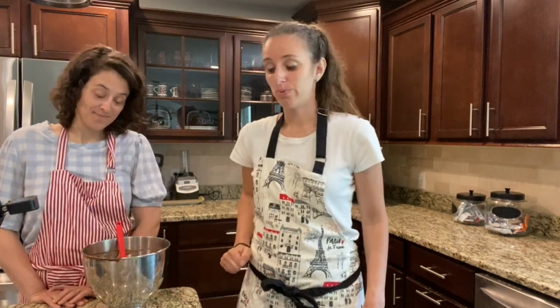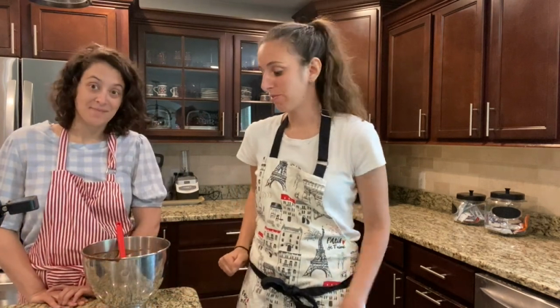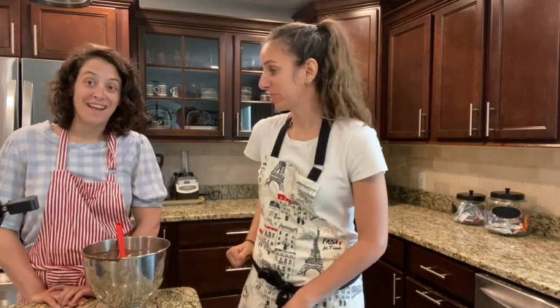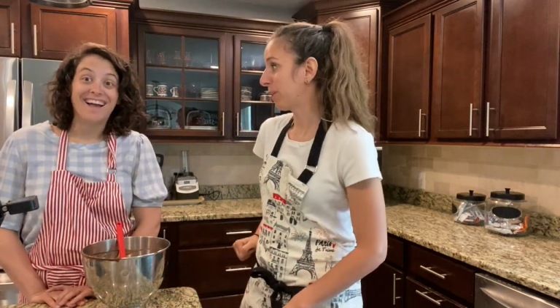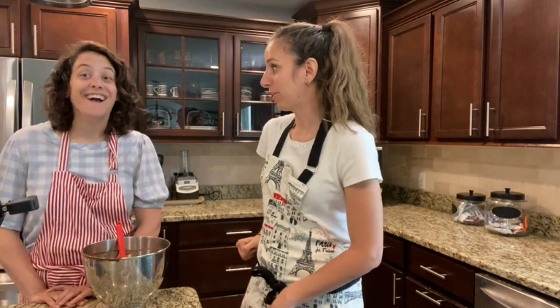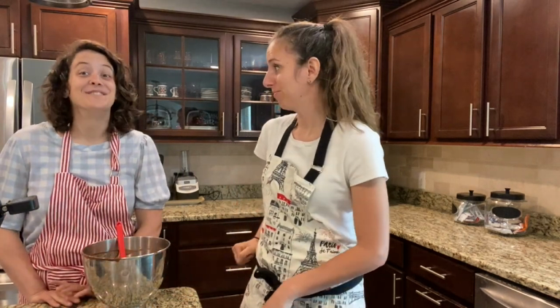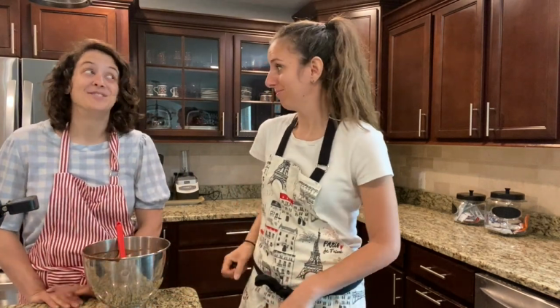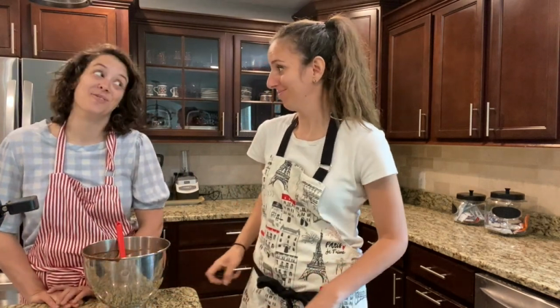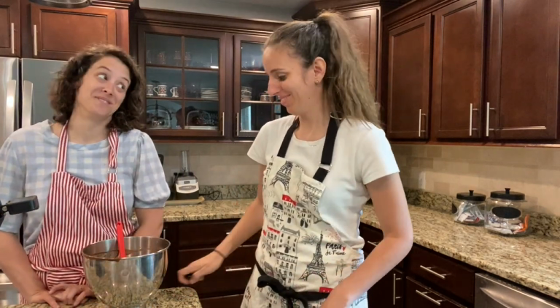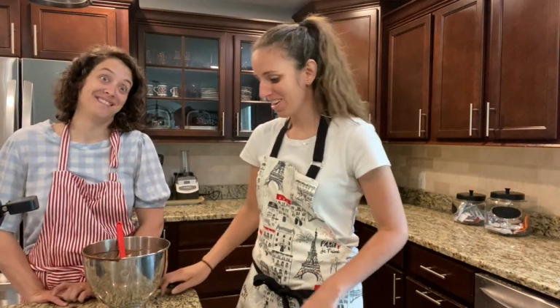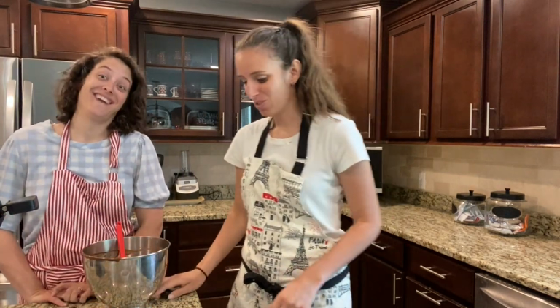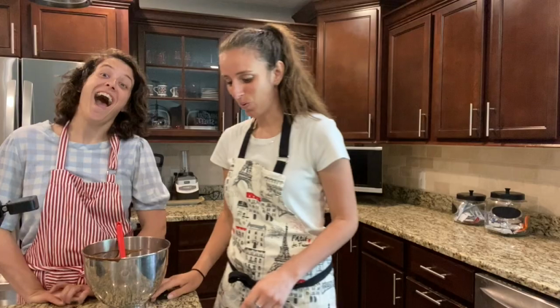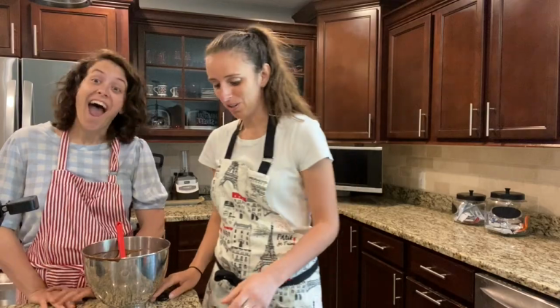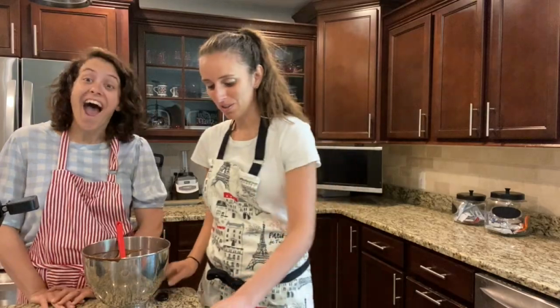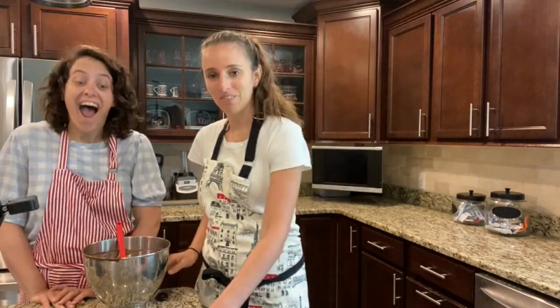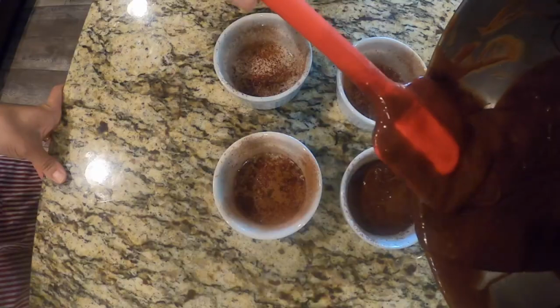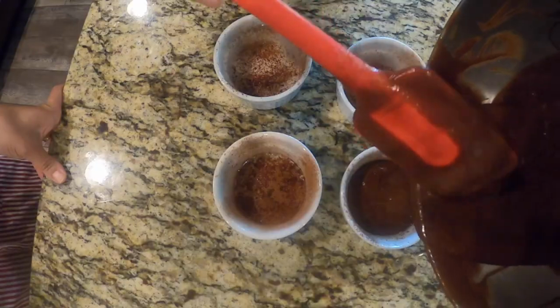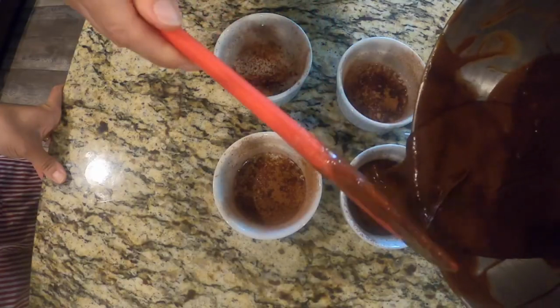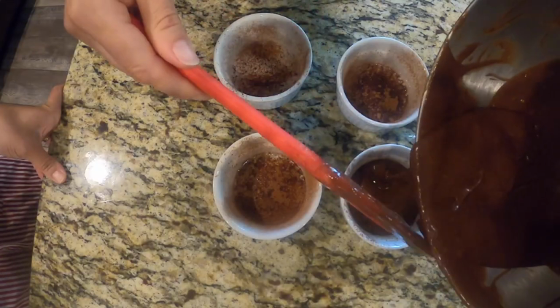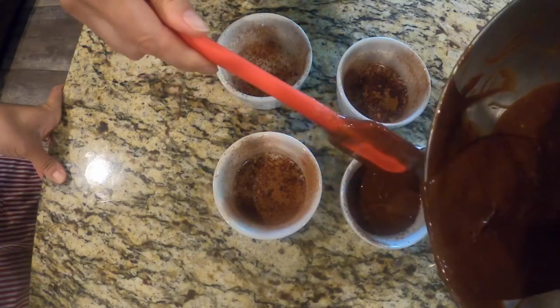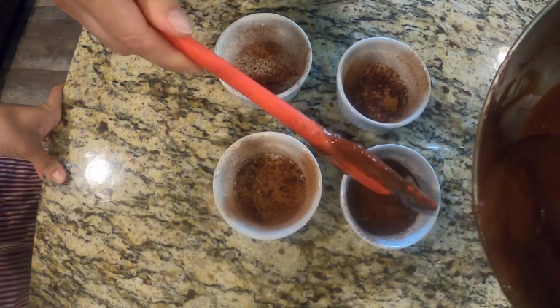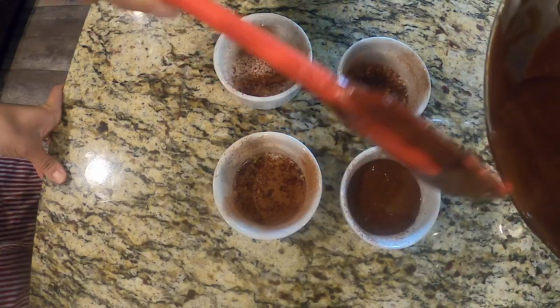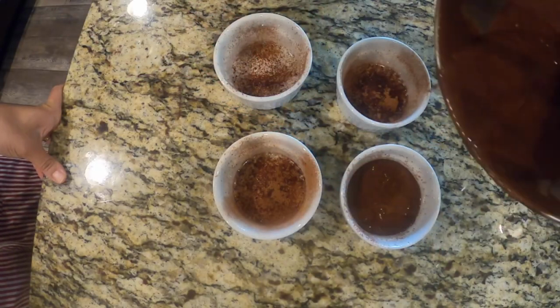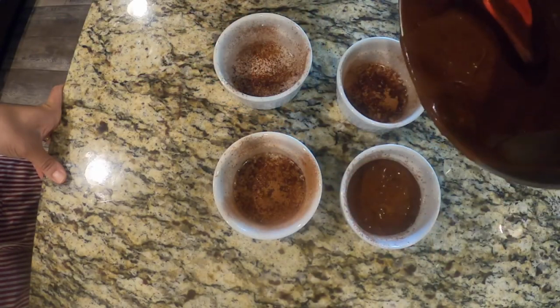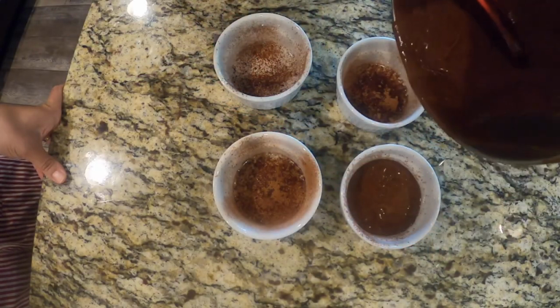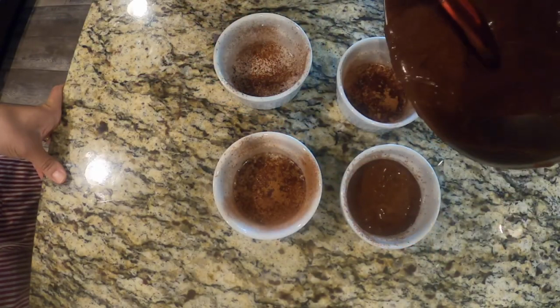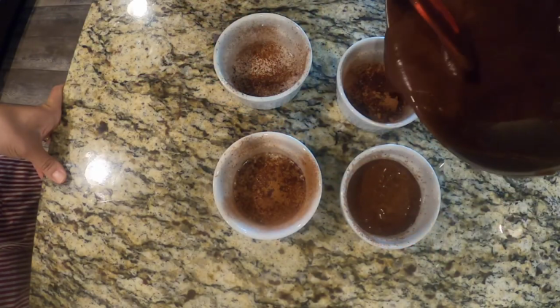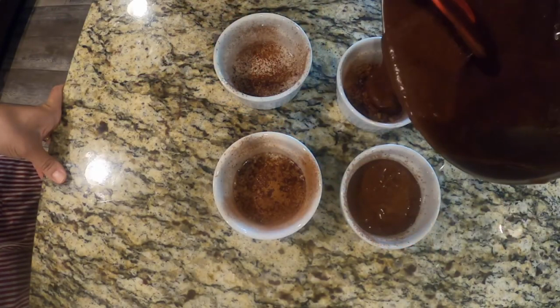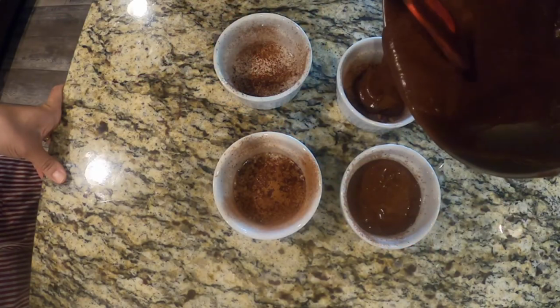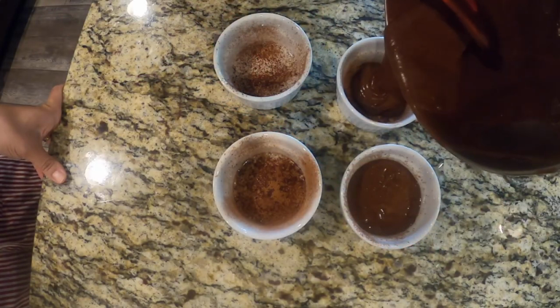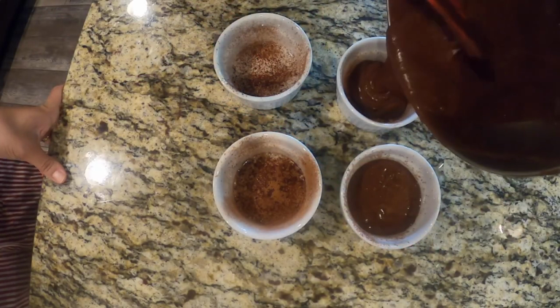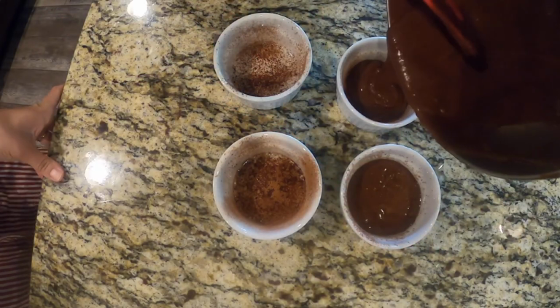Great news — we have some extra batter! So what we're going to do is use these little ramekins and make some individual ones. So cute!